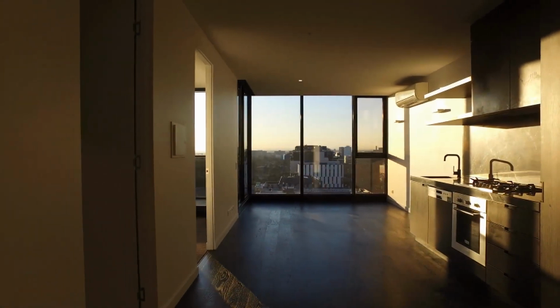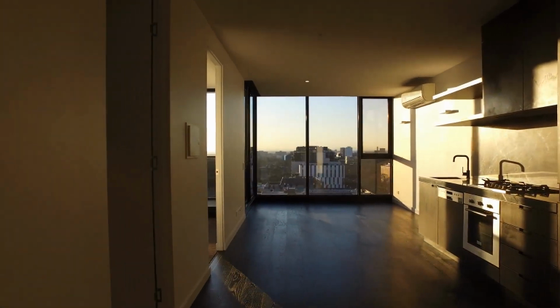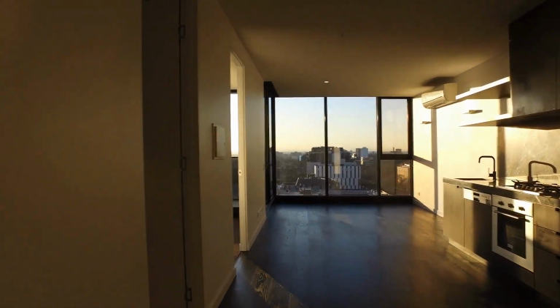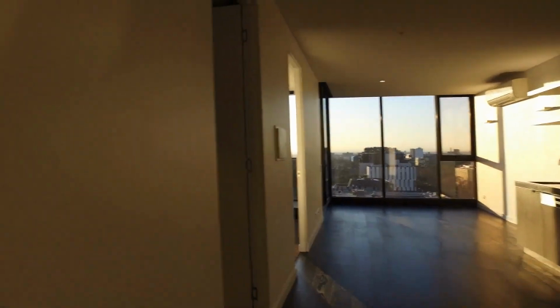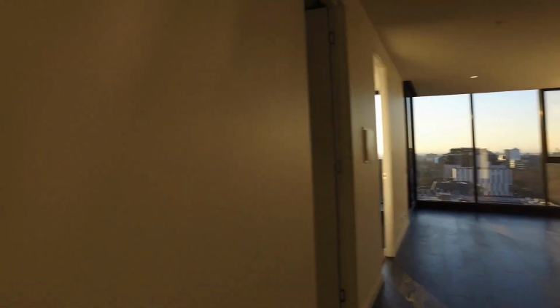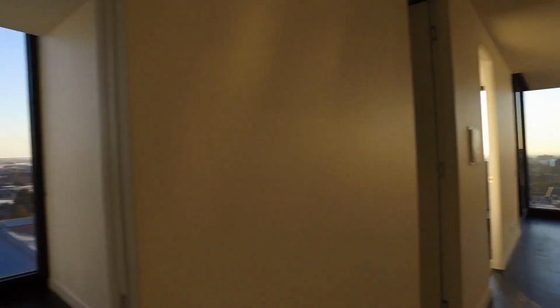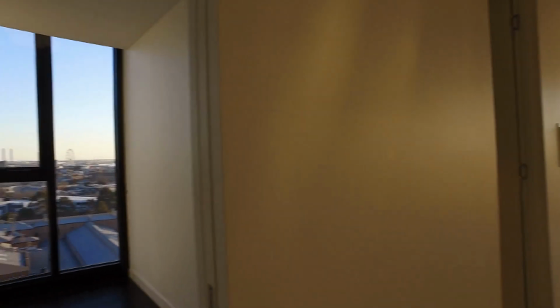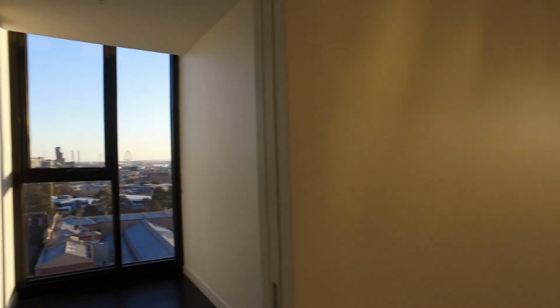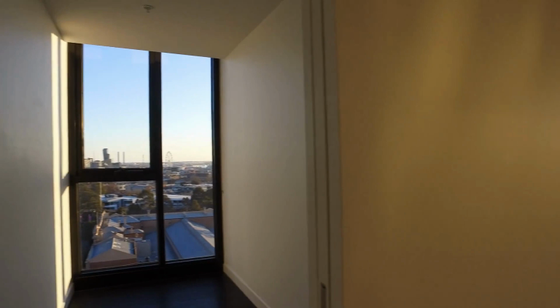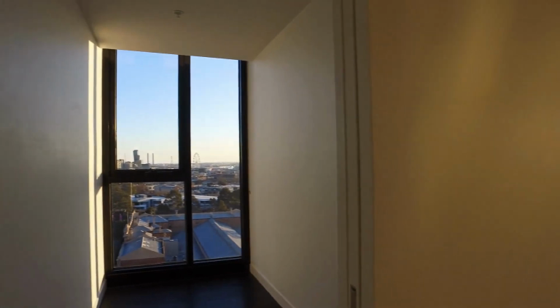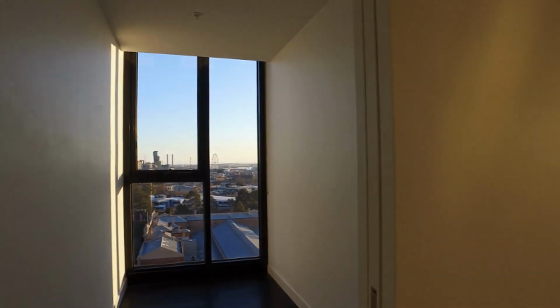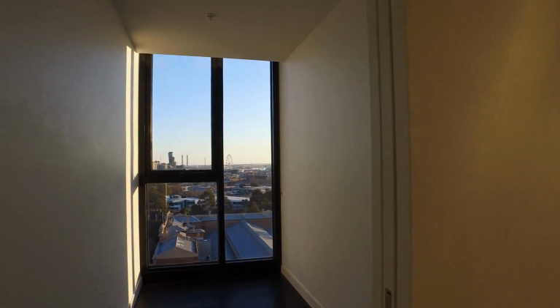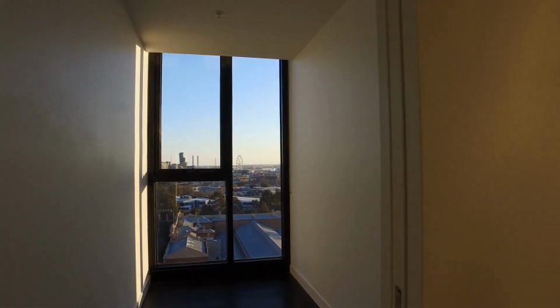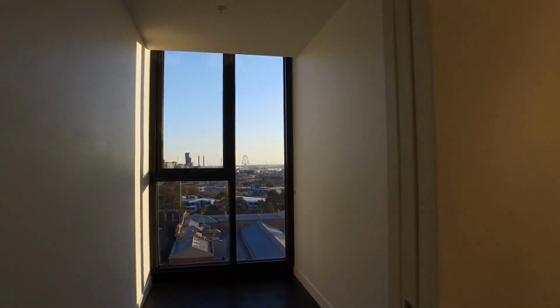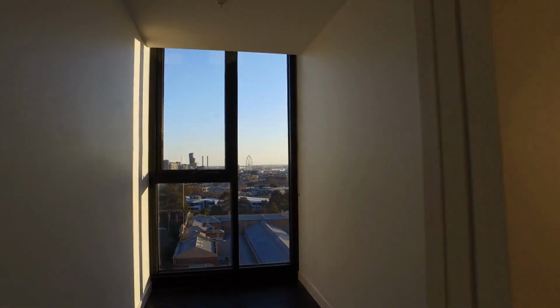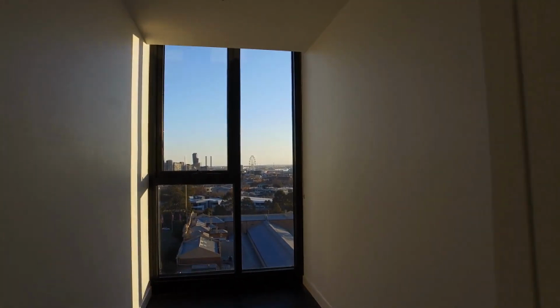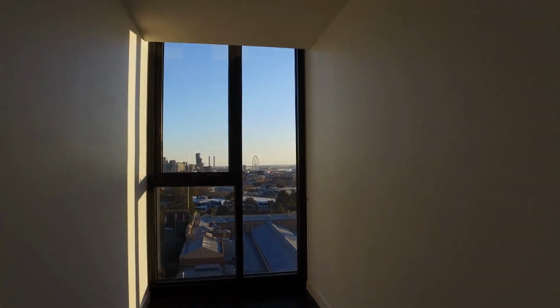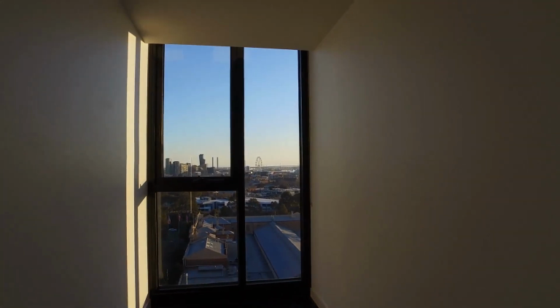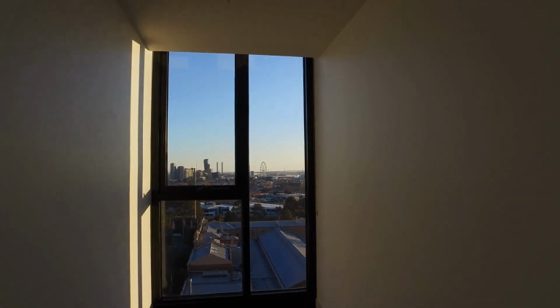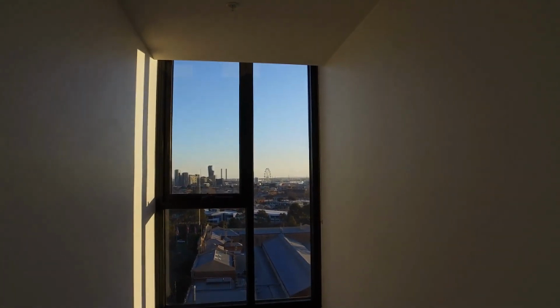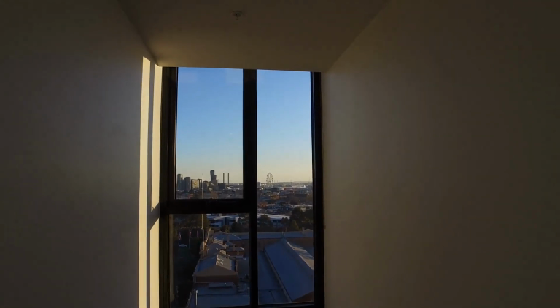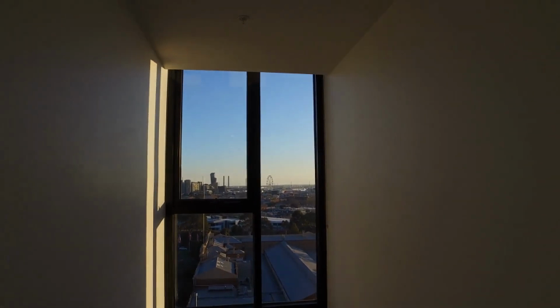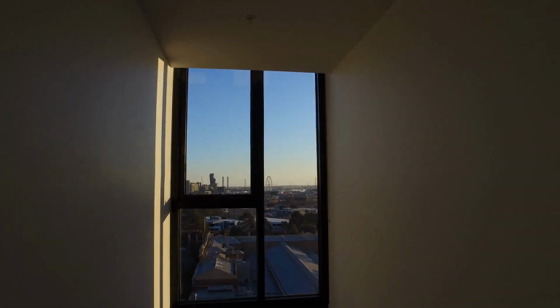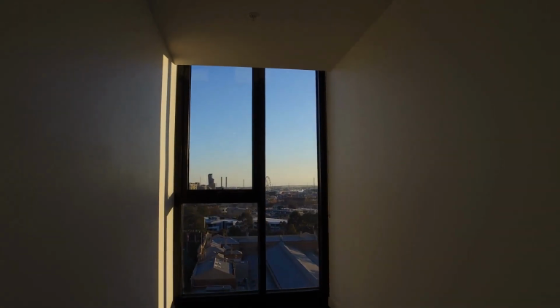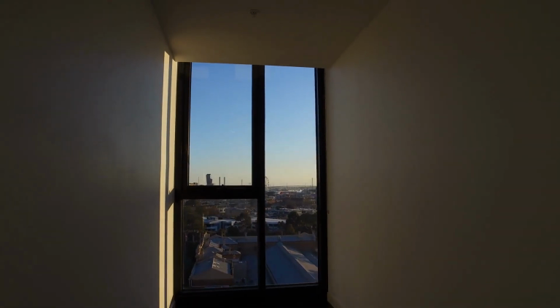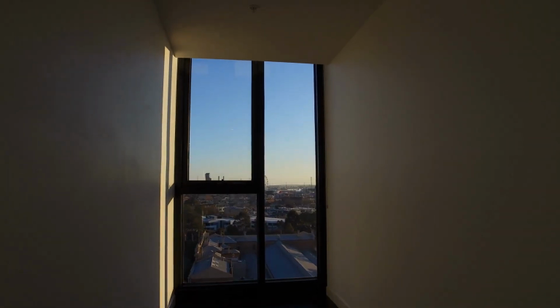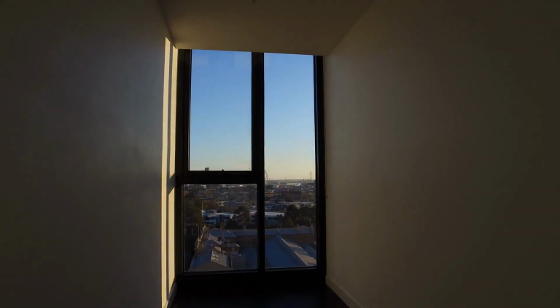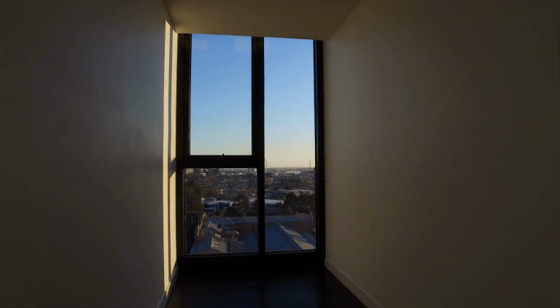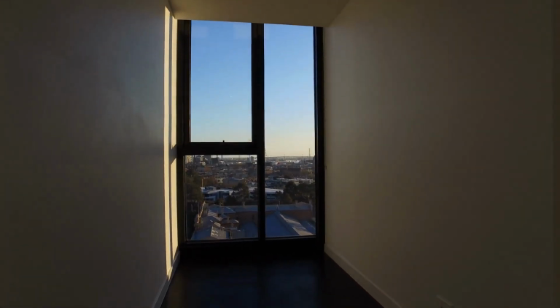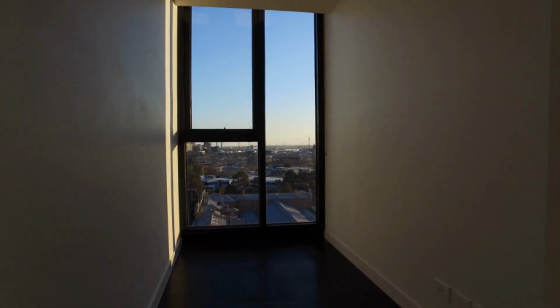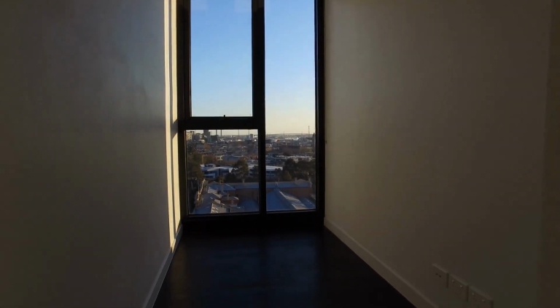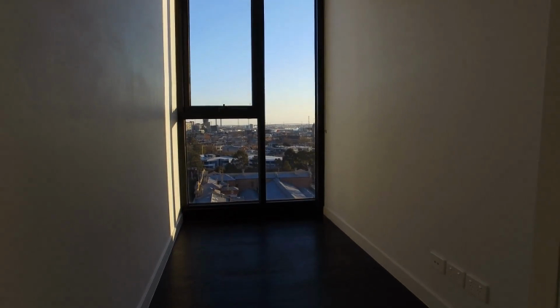Right across we've got the study. Just walking through to the study area — amazing views from the study.